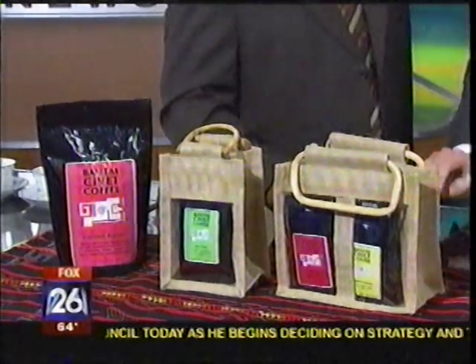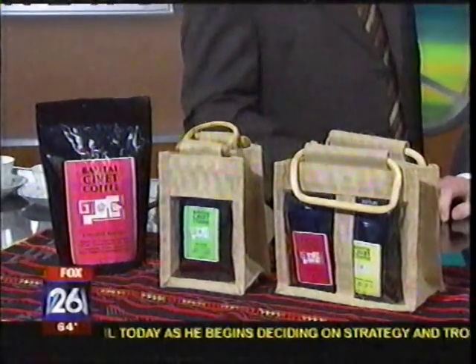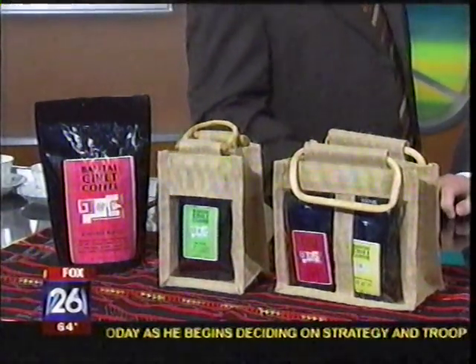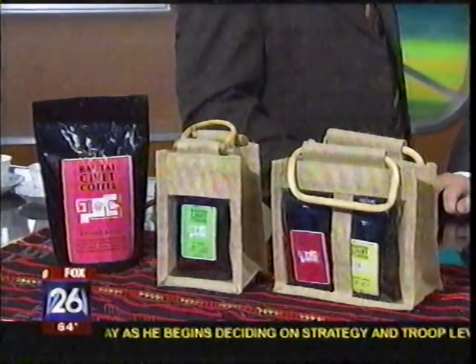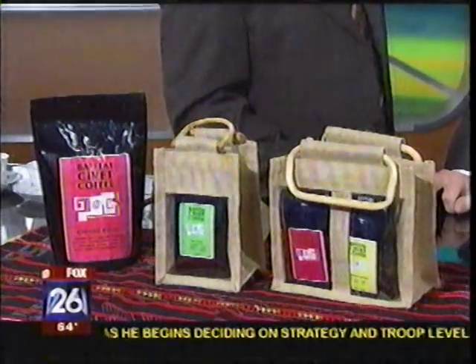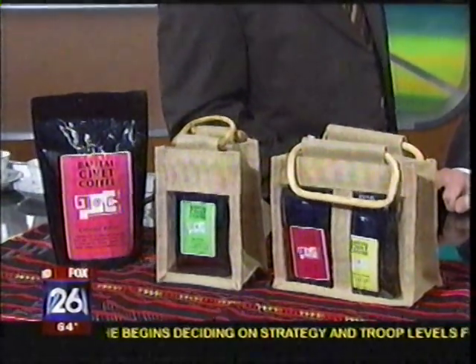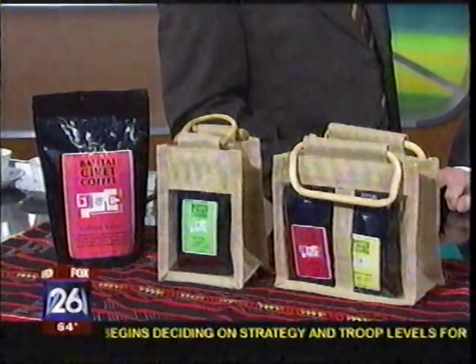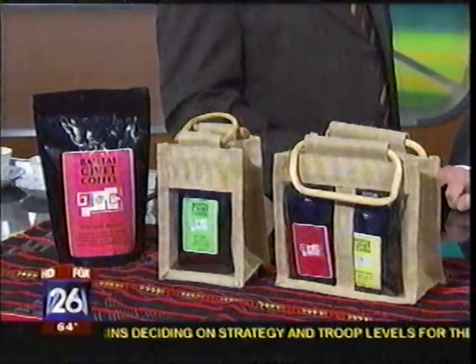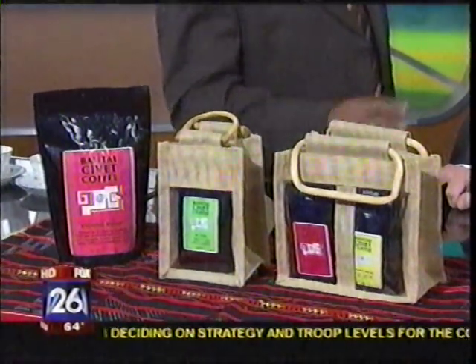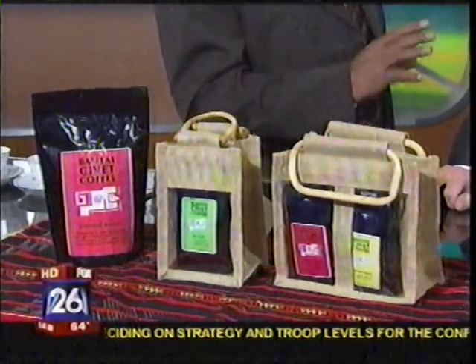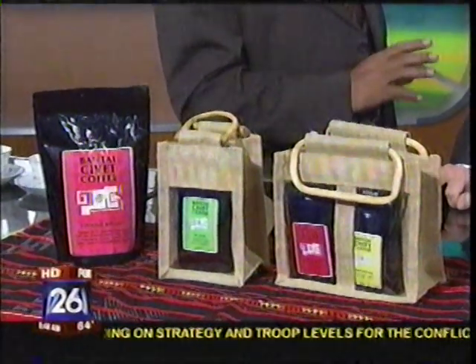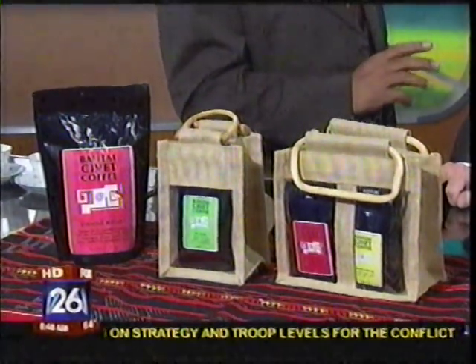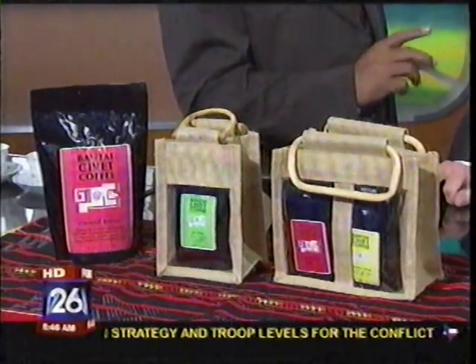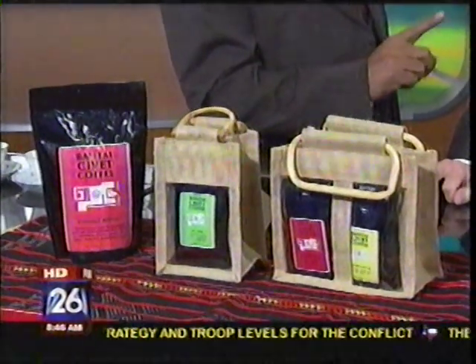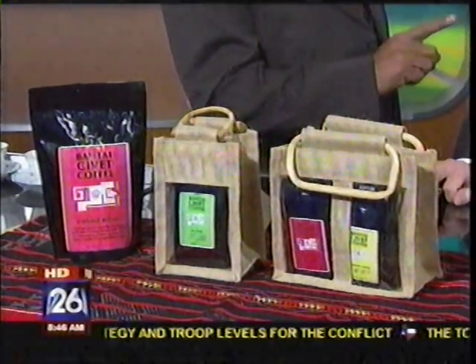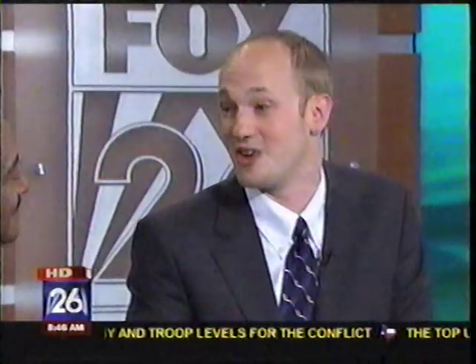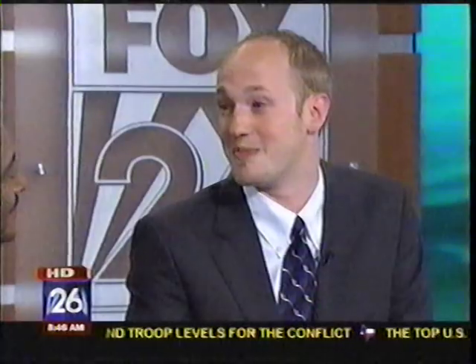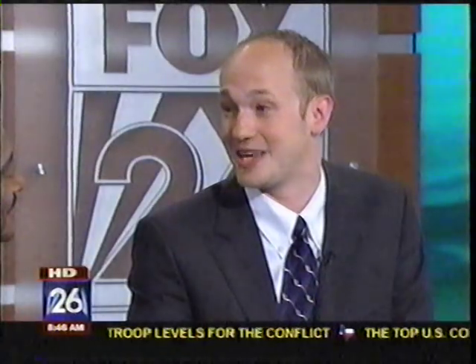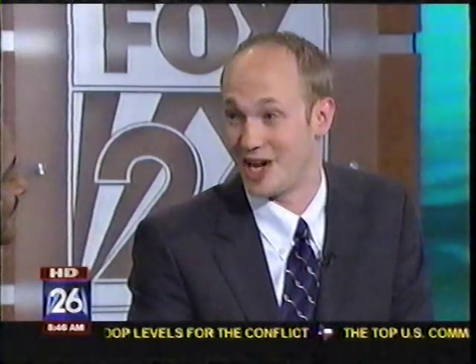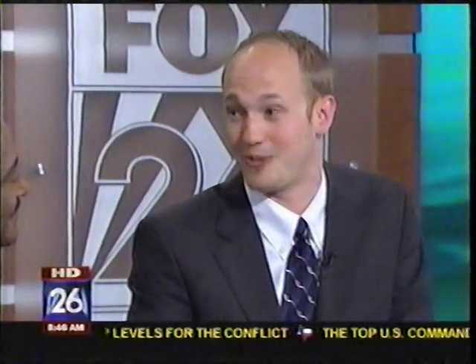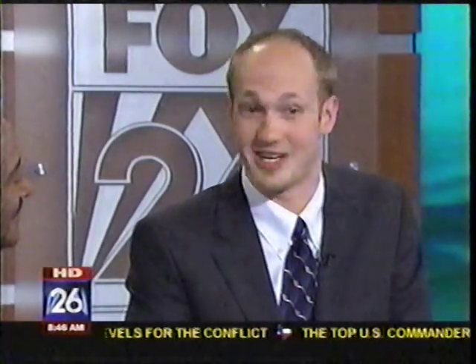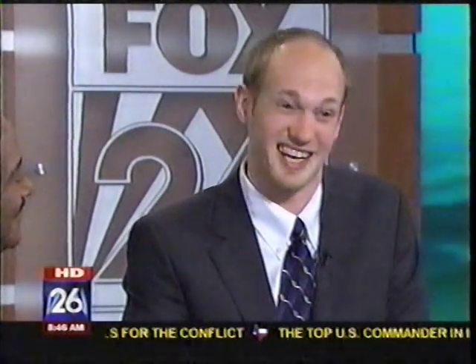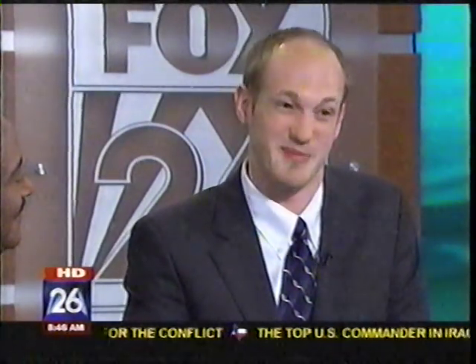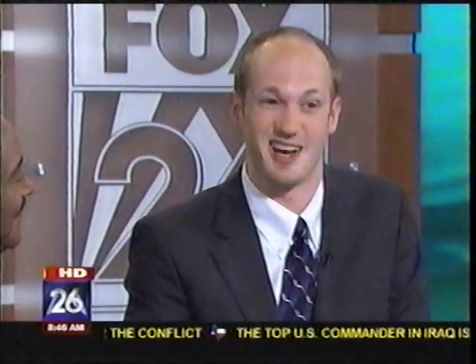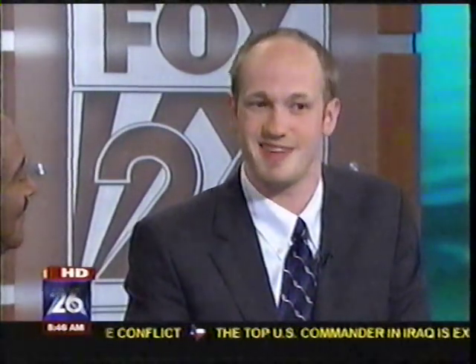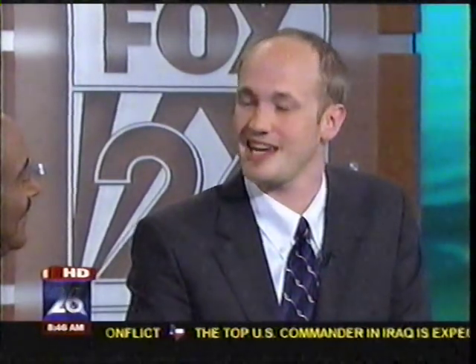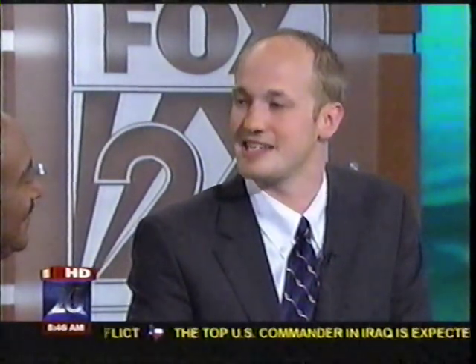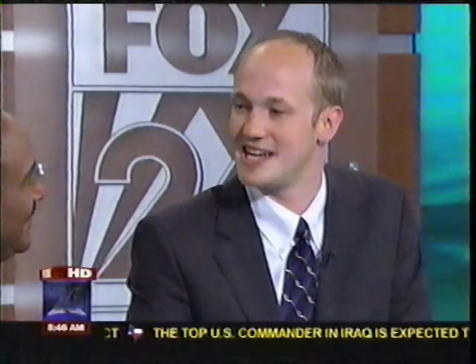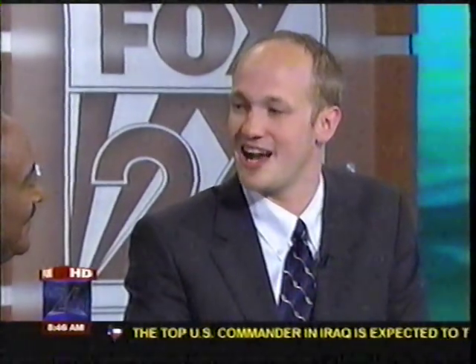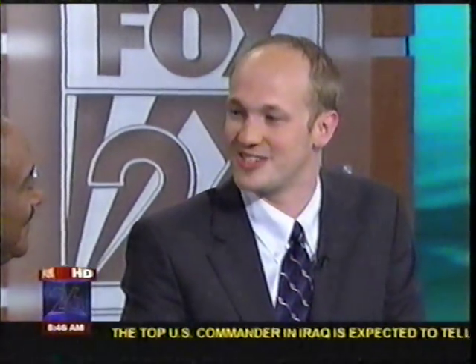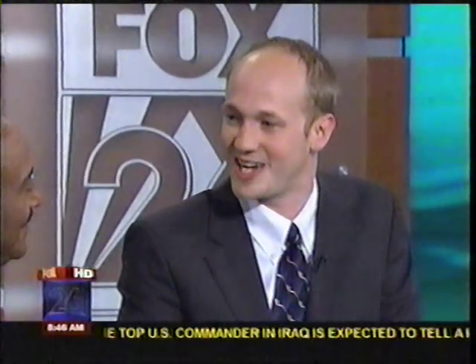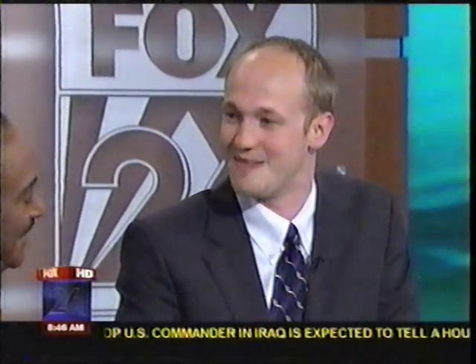Also at Rayo's Bakery in North Houston, they also serve it by the cup, where you can get it for about $8 to $10 a cup.